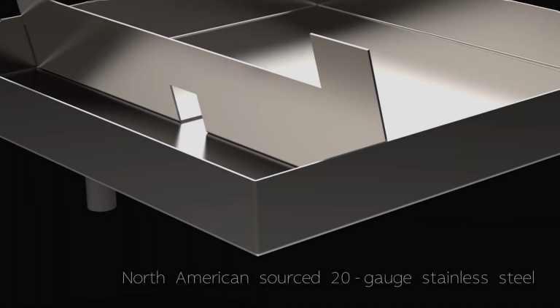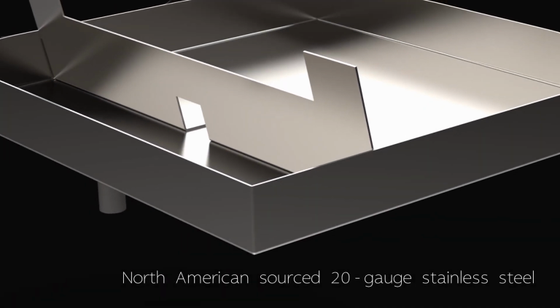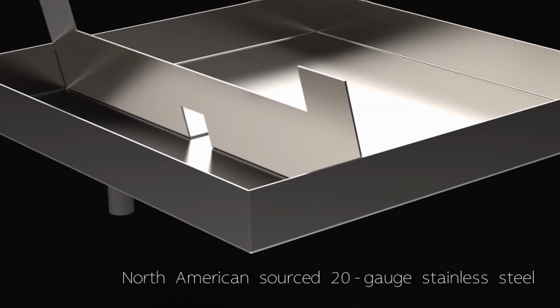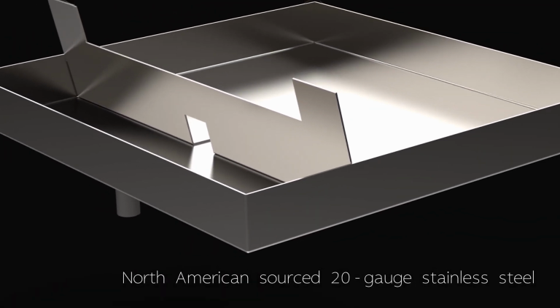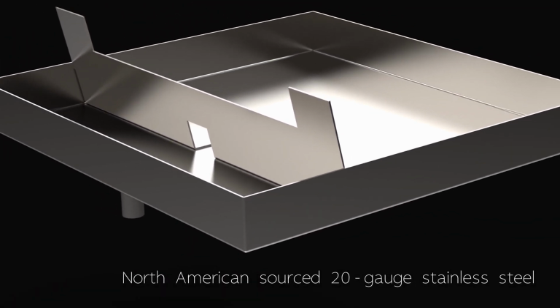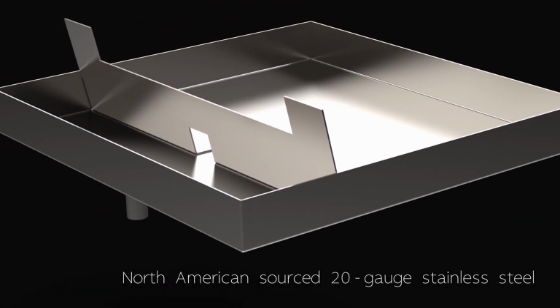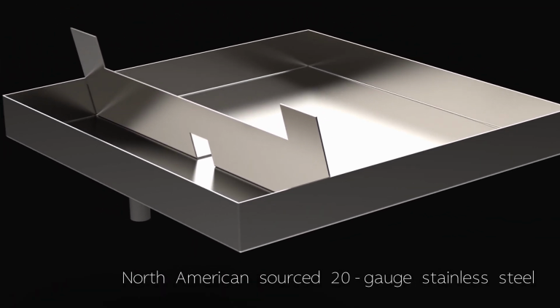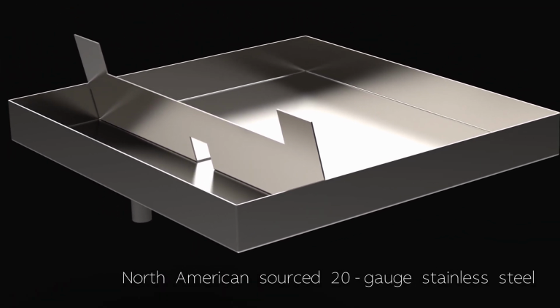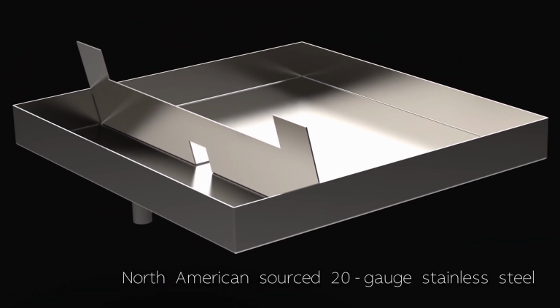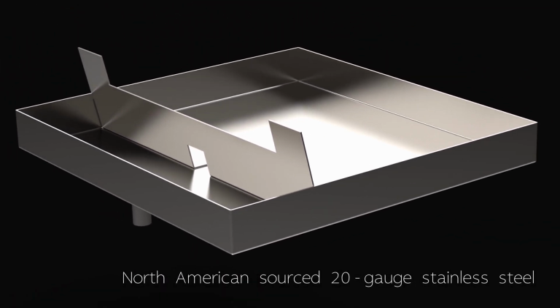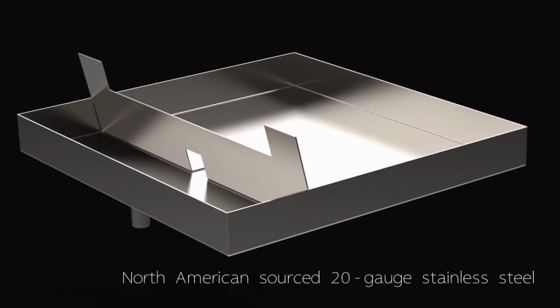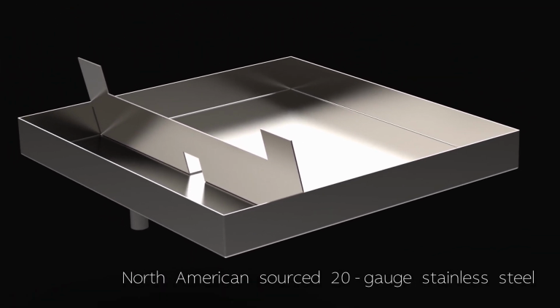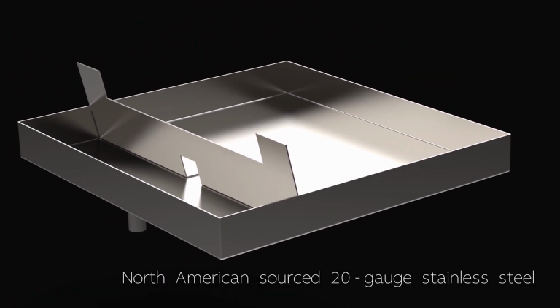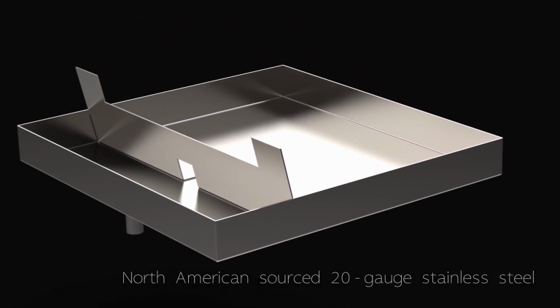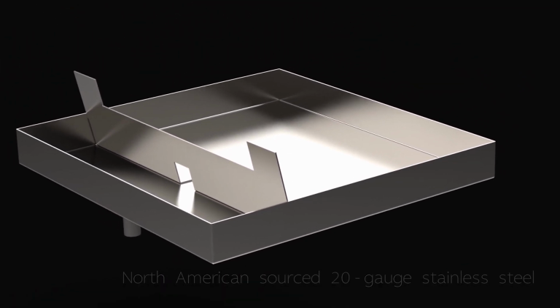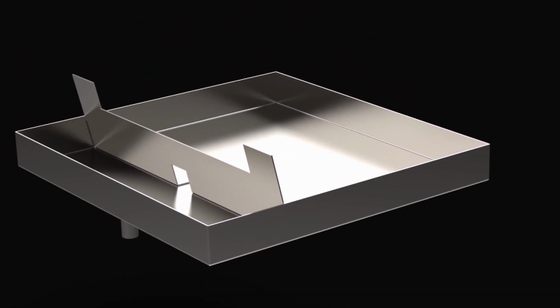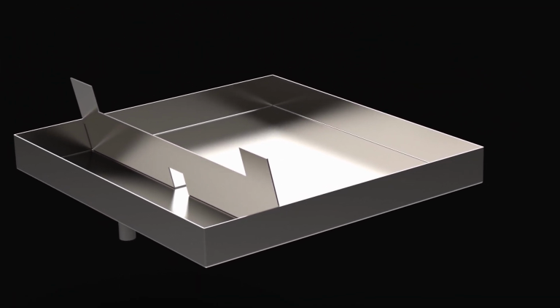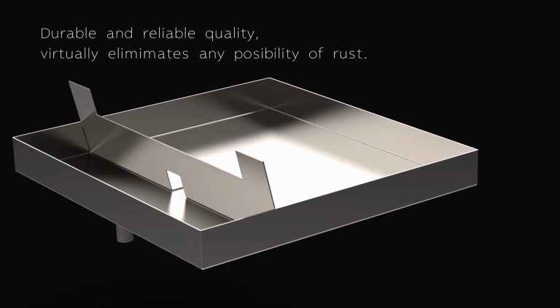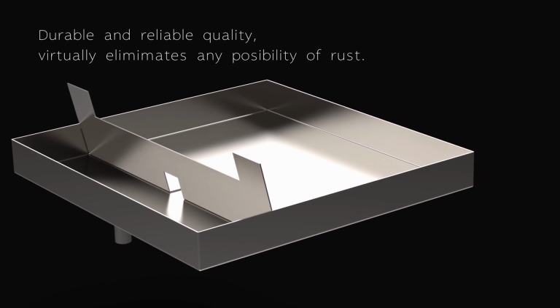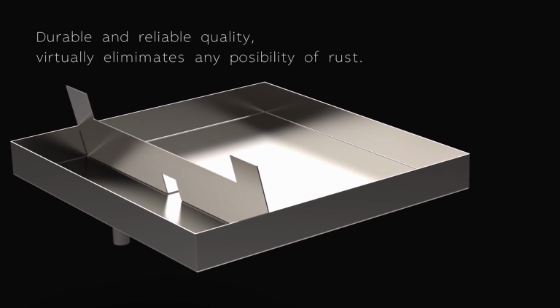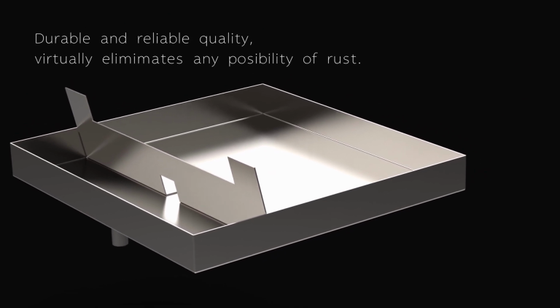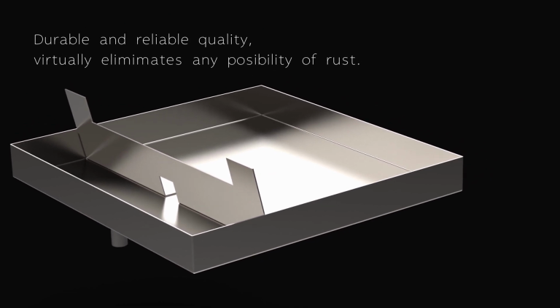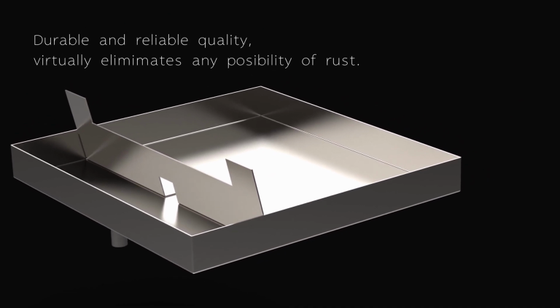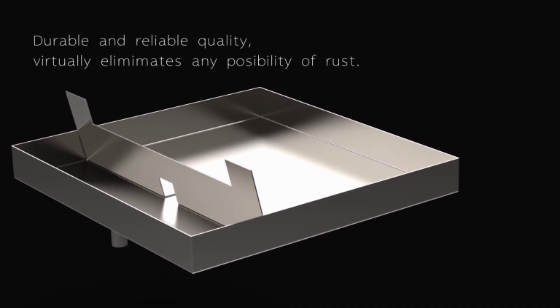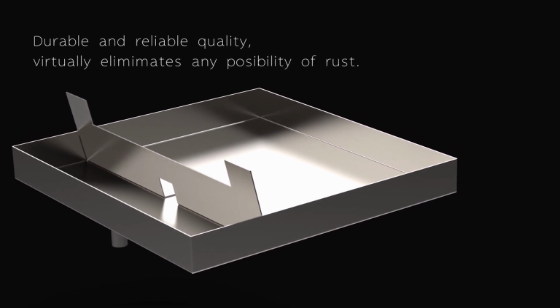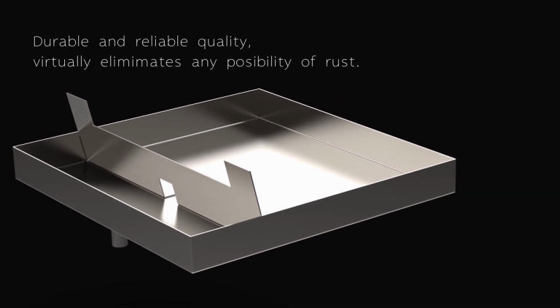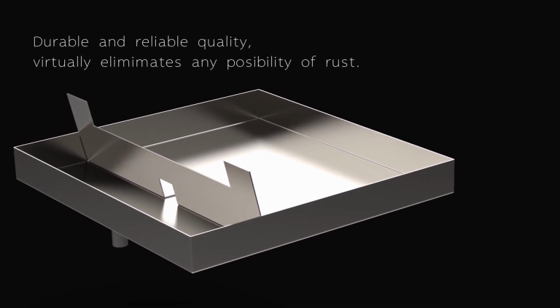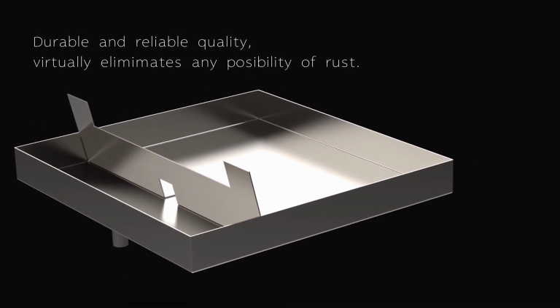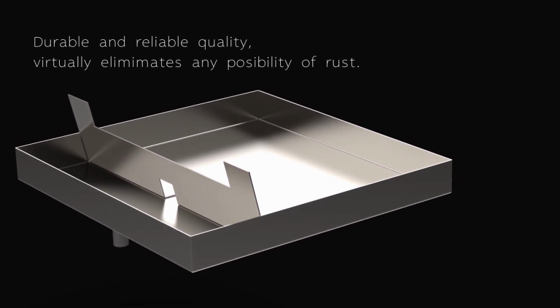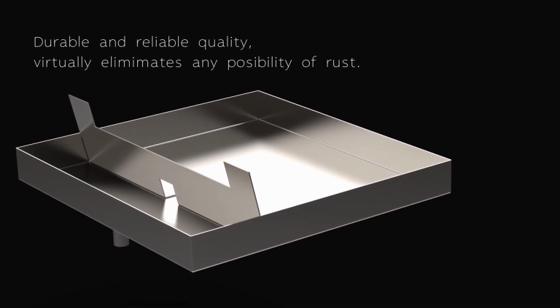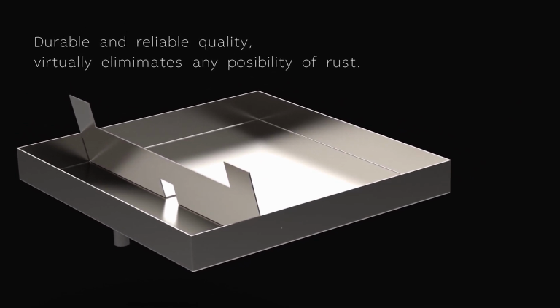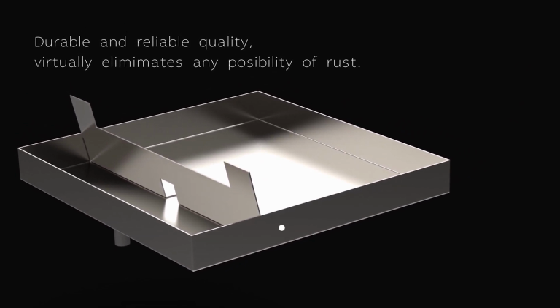North American sourced 20-gauge stainless steel drain pan. Durable and reliable quality.